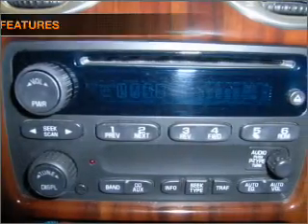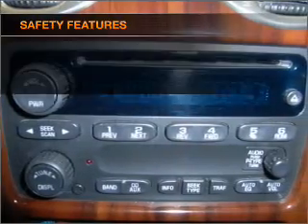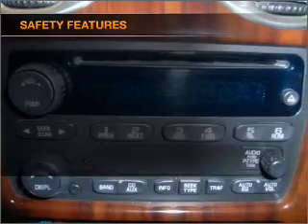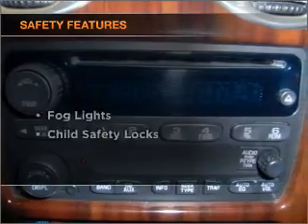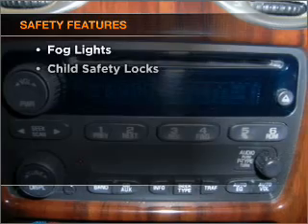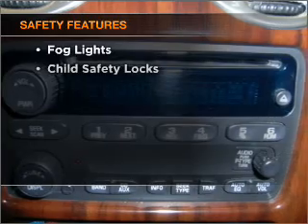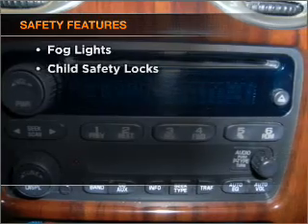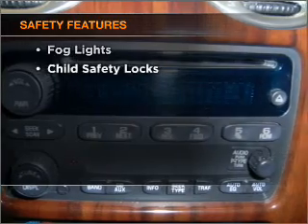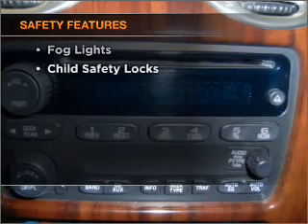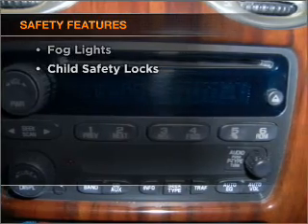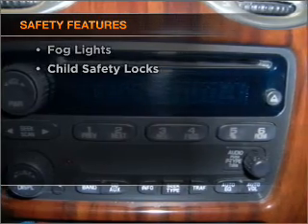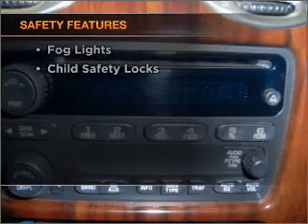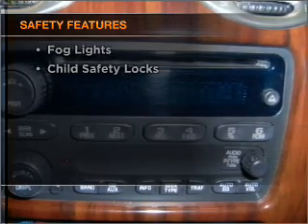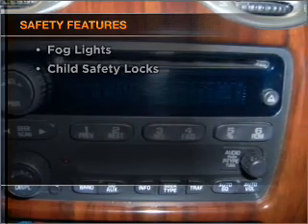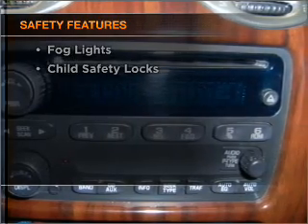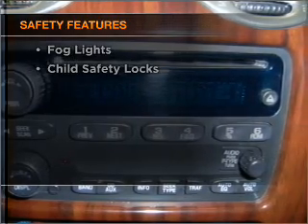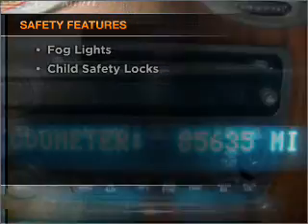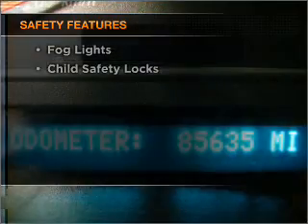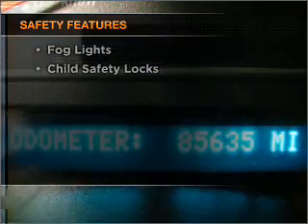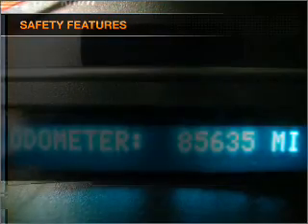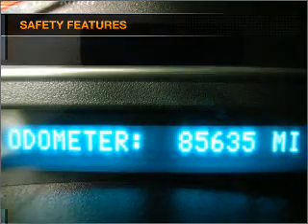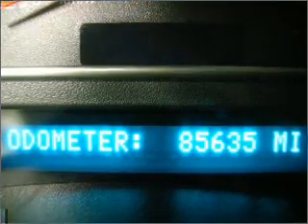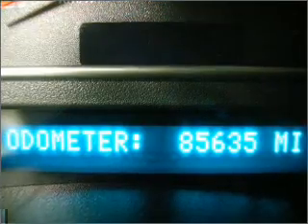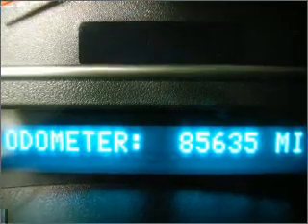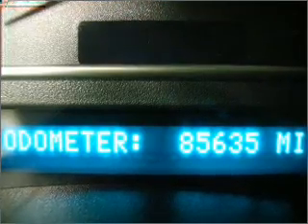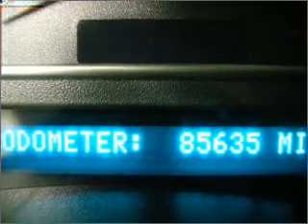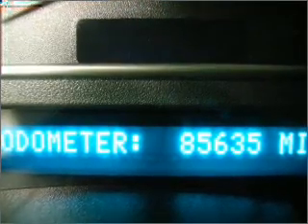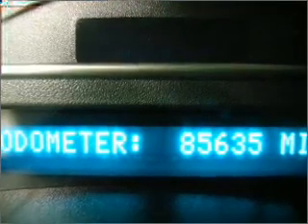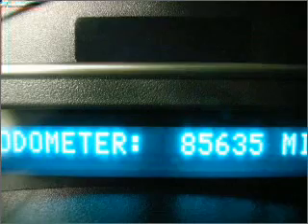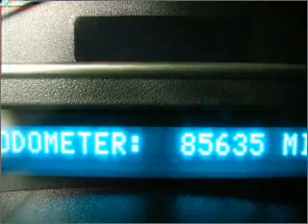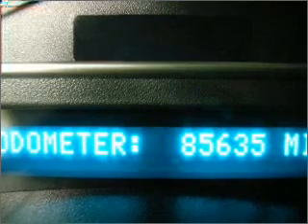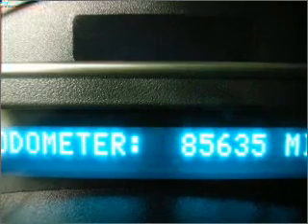And for your peace of mind, the following safety equipment is included: front ventilated disc brakes, a passenger airbag, and daytime running lights.